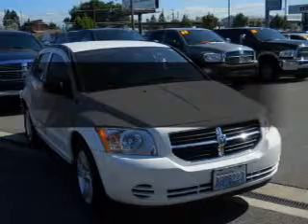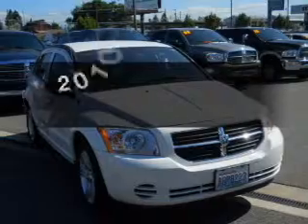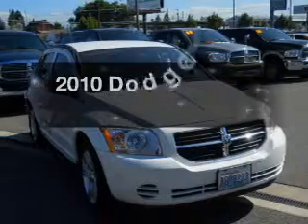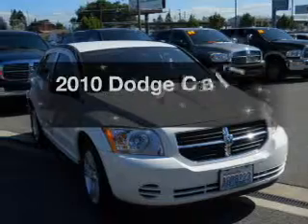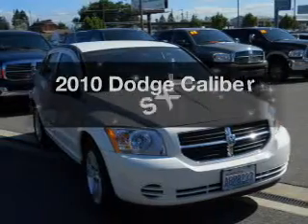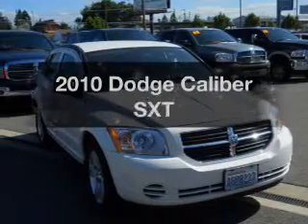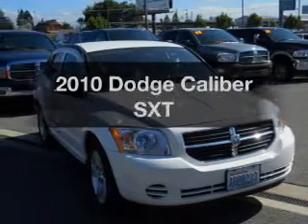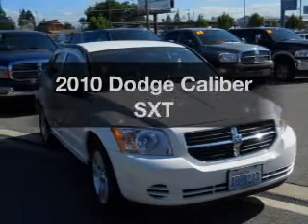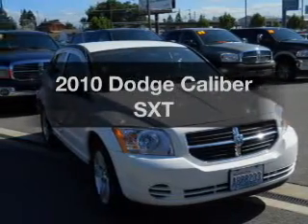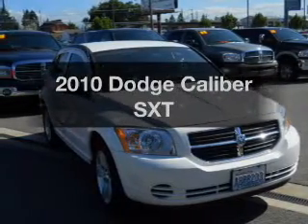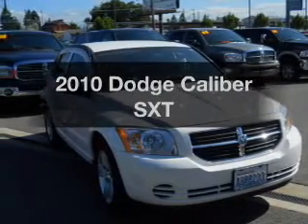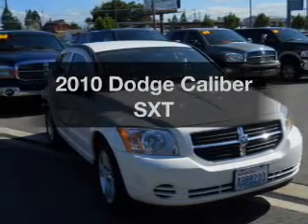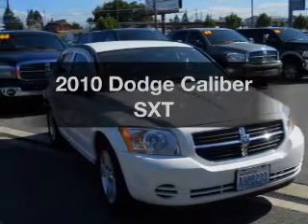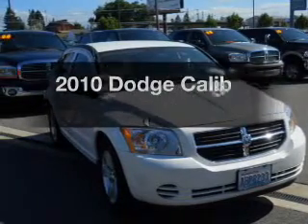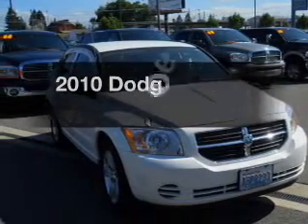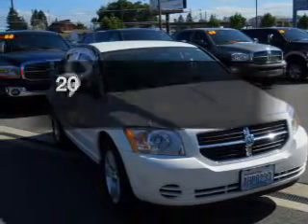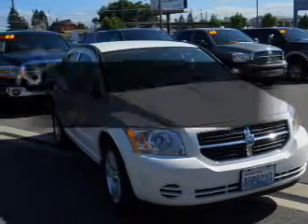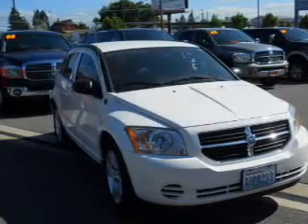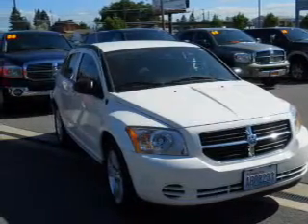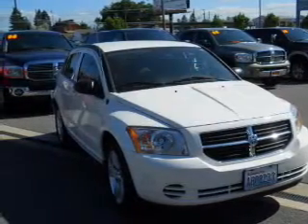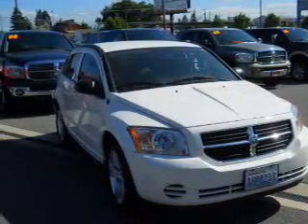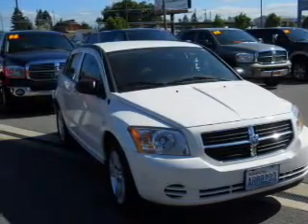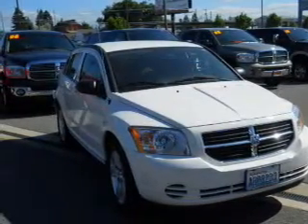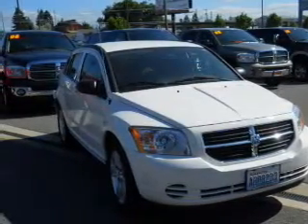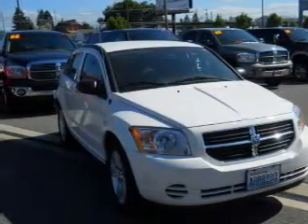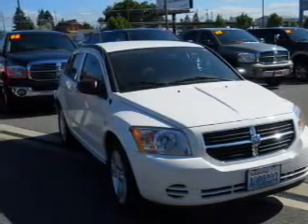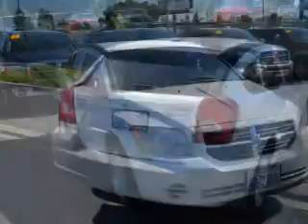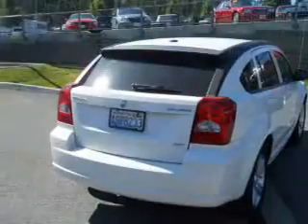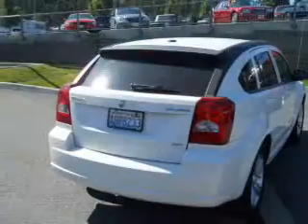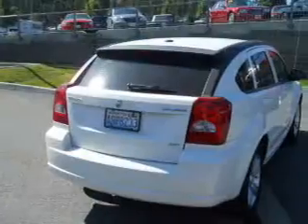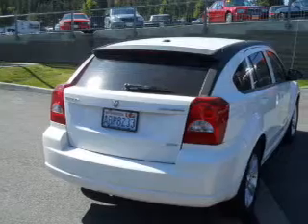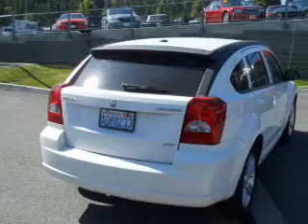Presenting the 2010 Dodge Caliber. If you're looking for a first-rate auto, this one could be yours today.